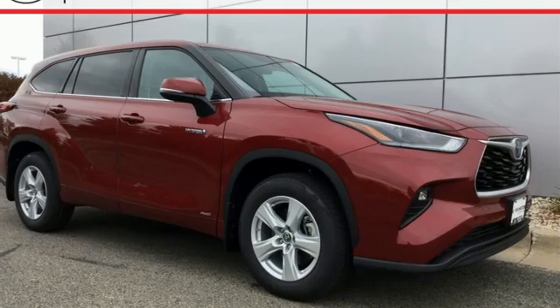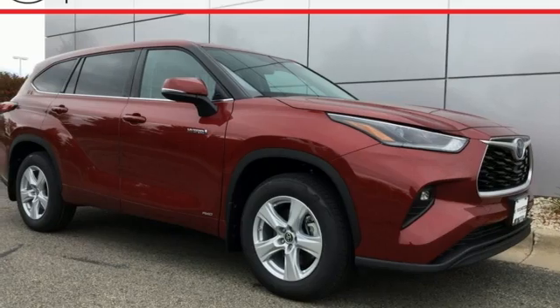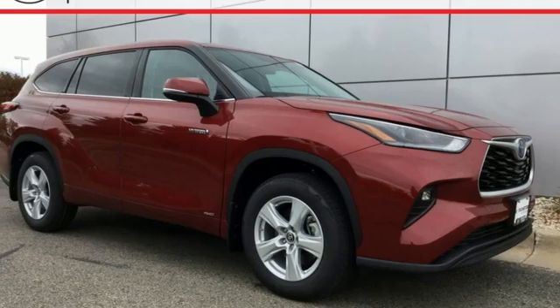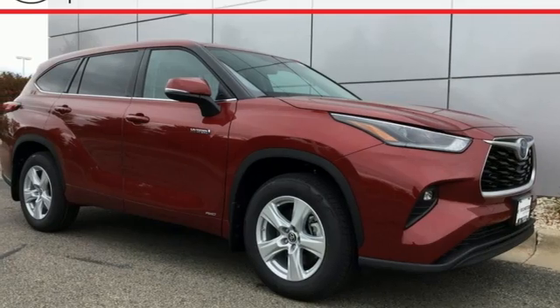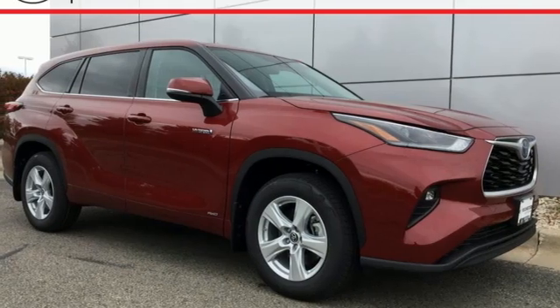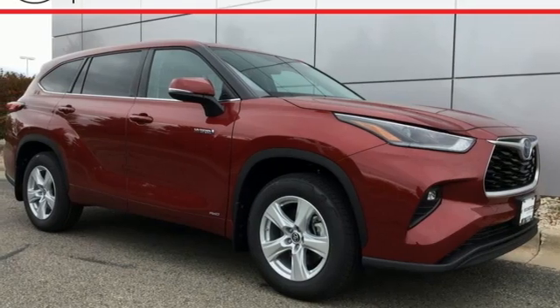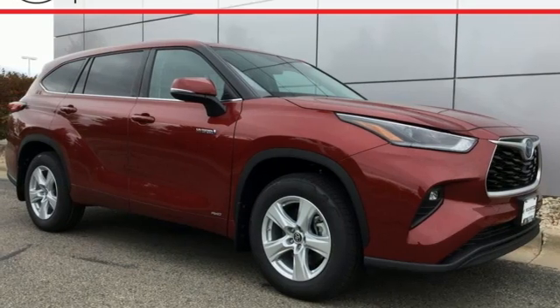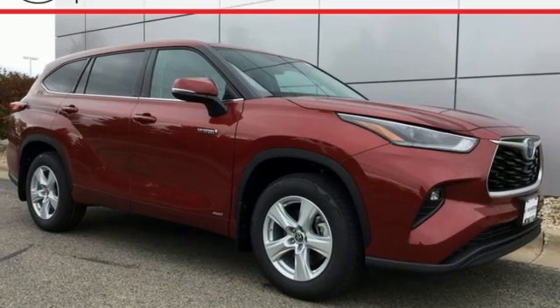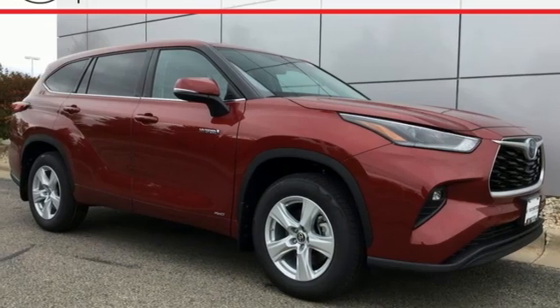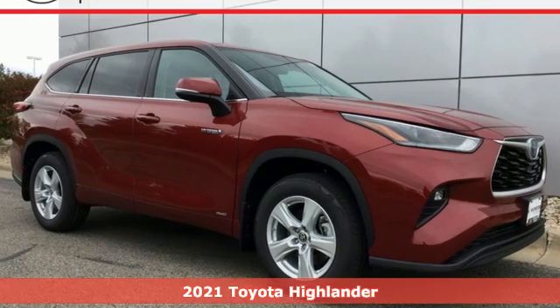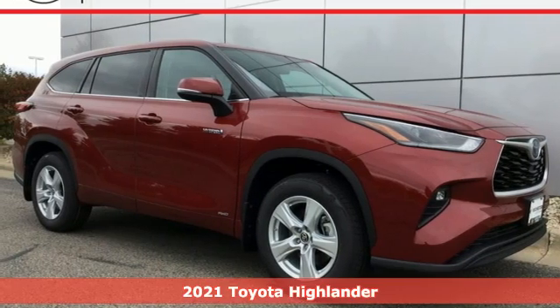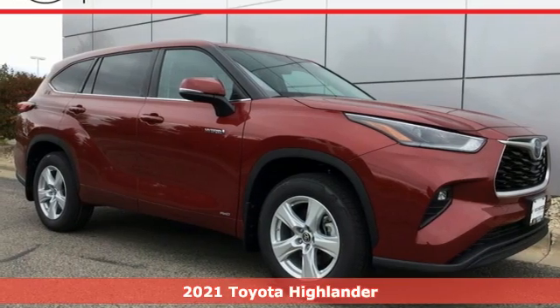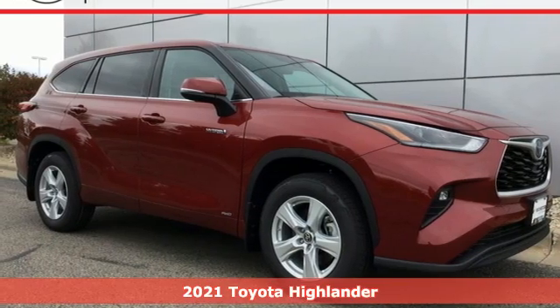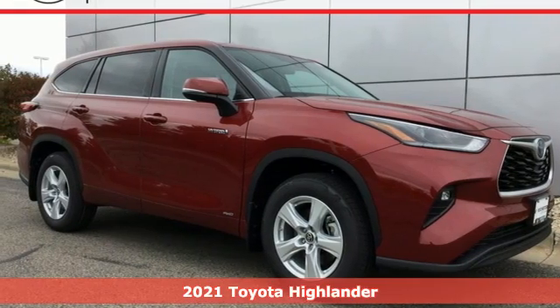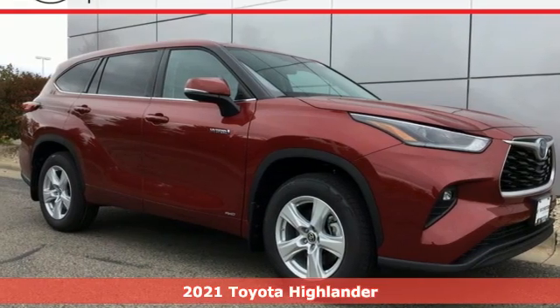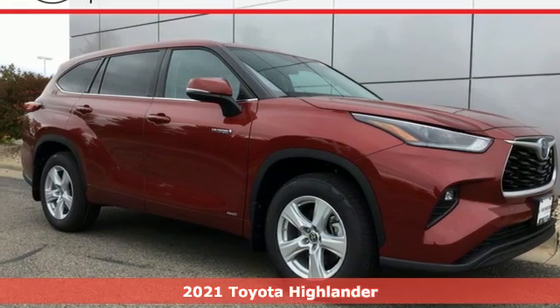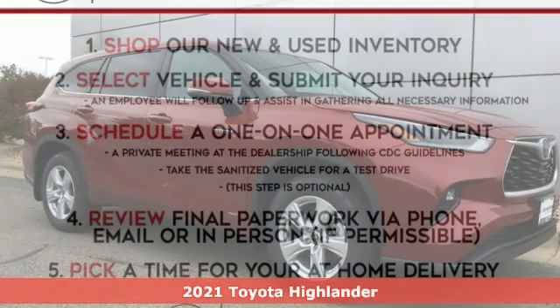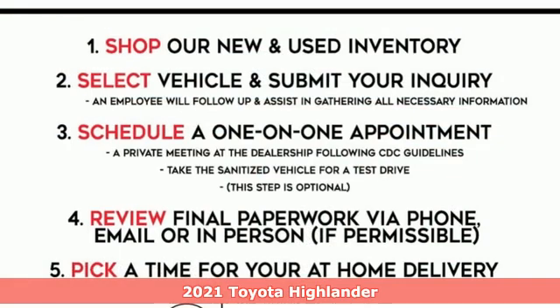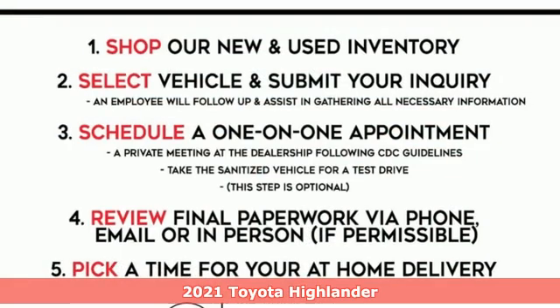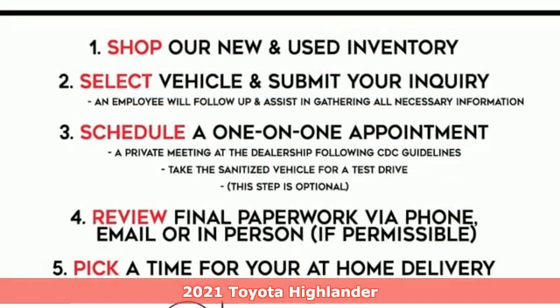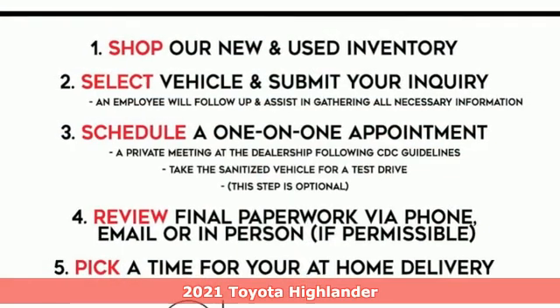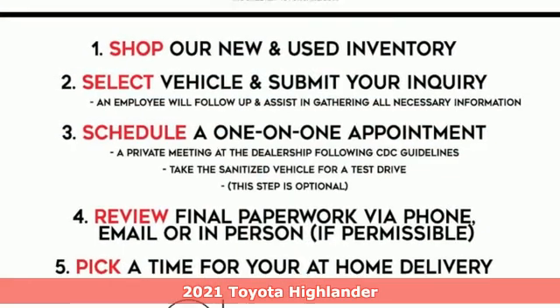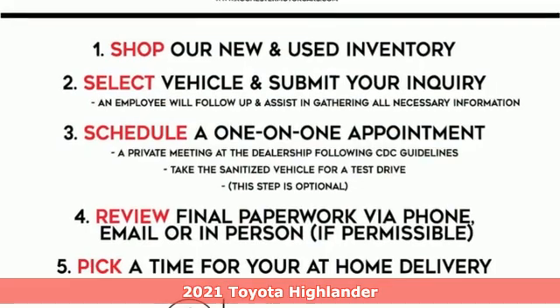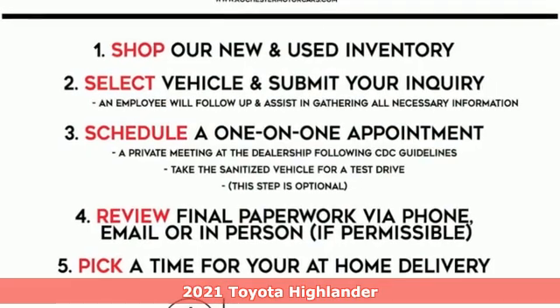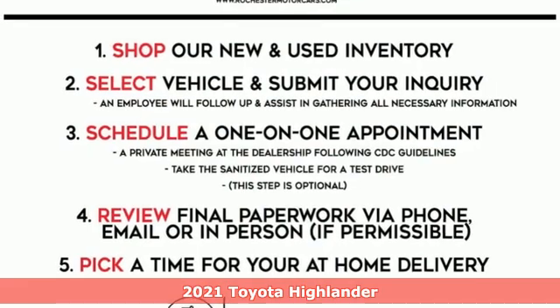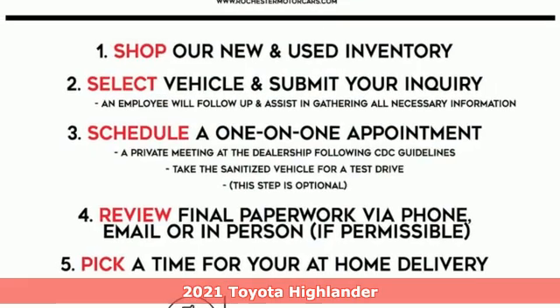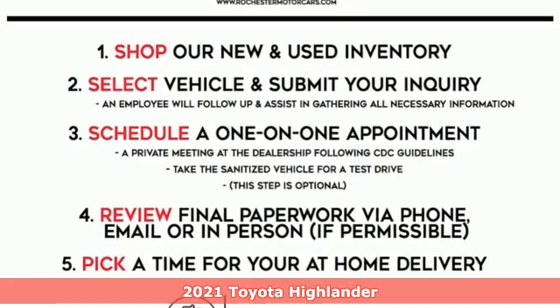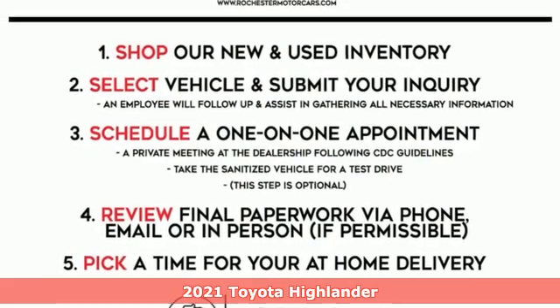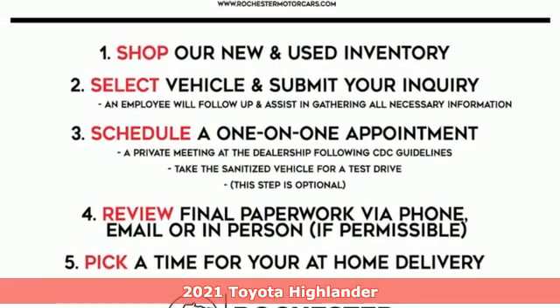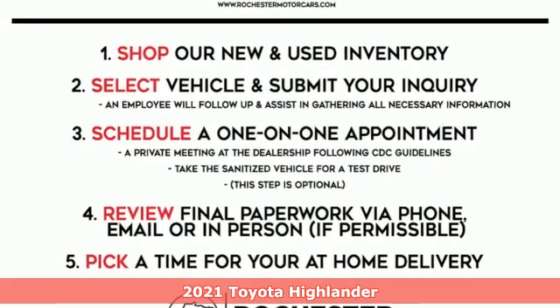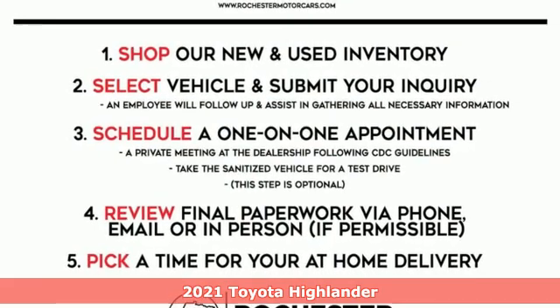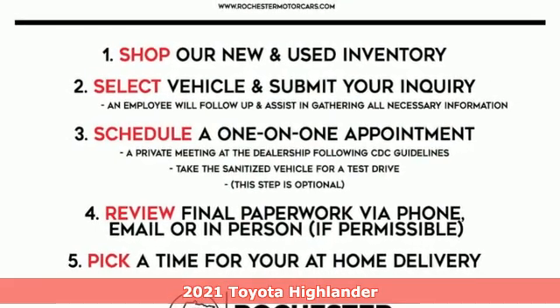It's a new 2021 Toyota Highlander. When you're looking for comfort, convenience, and quality, you think Toyota.